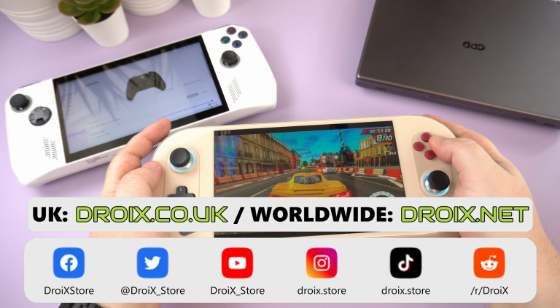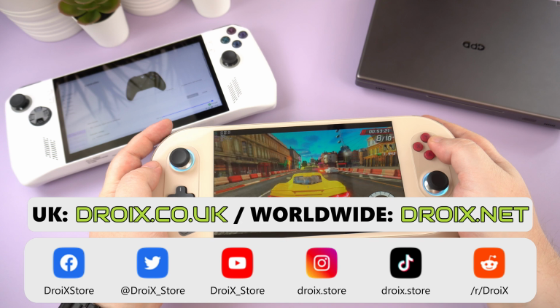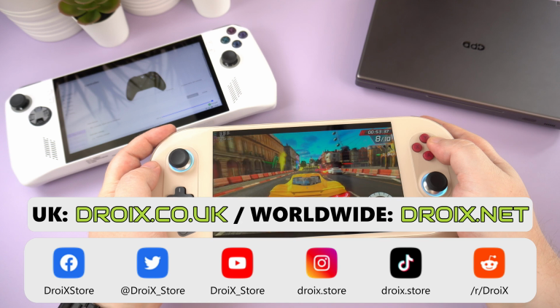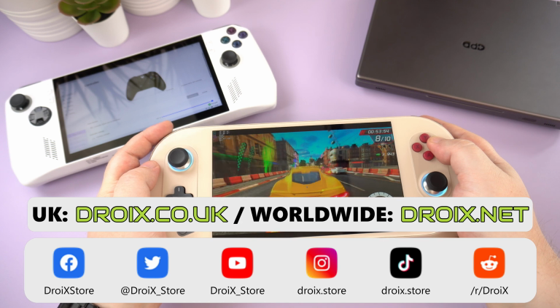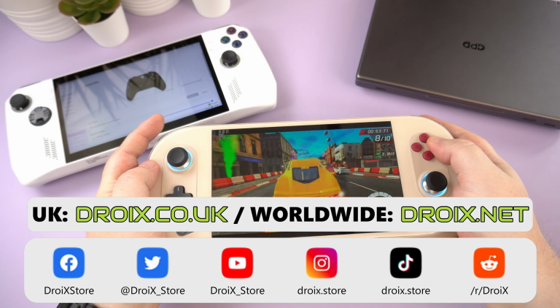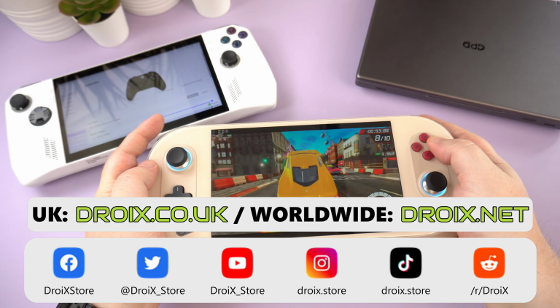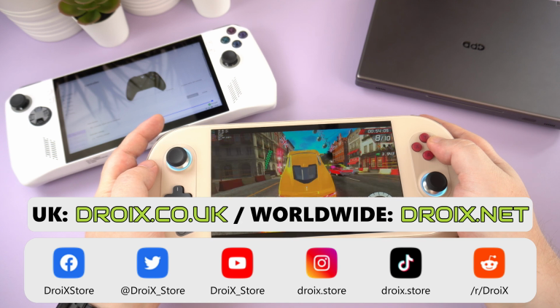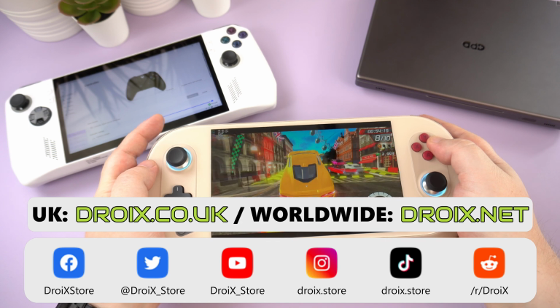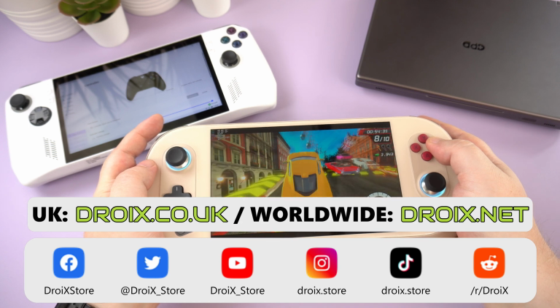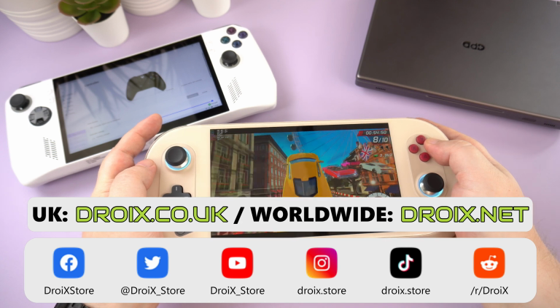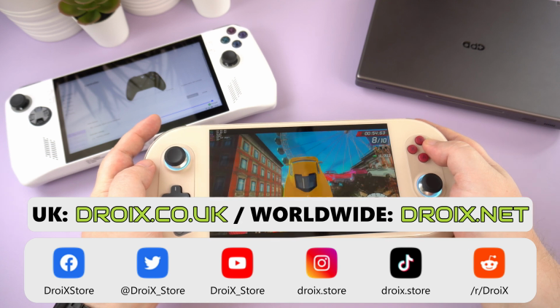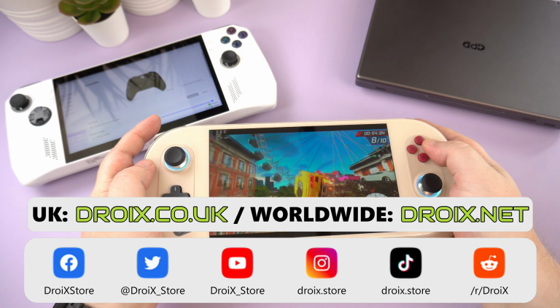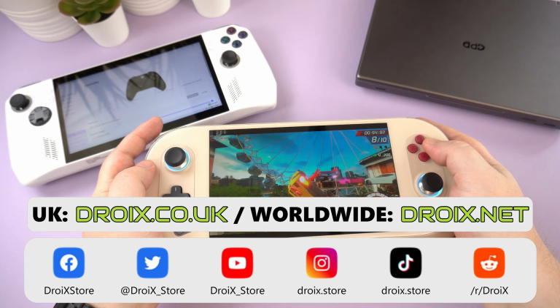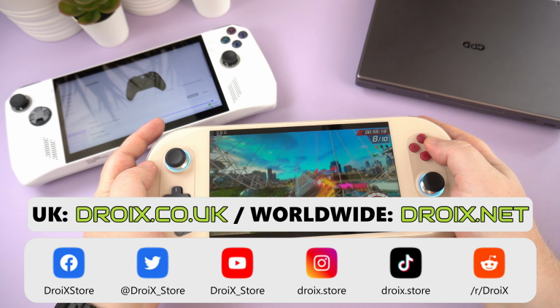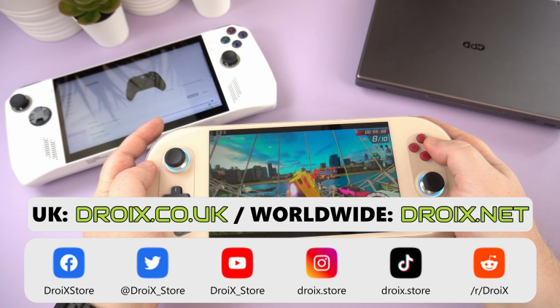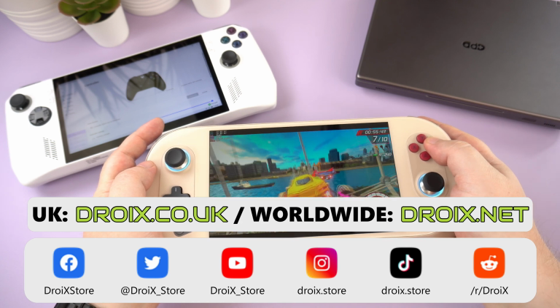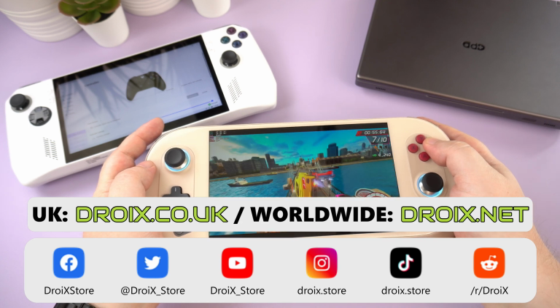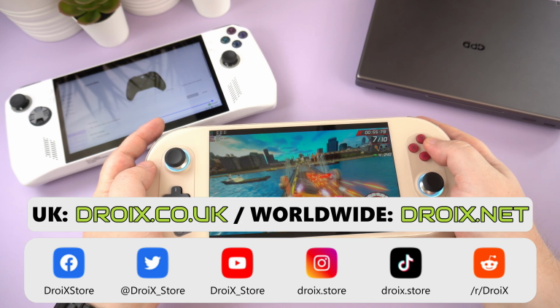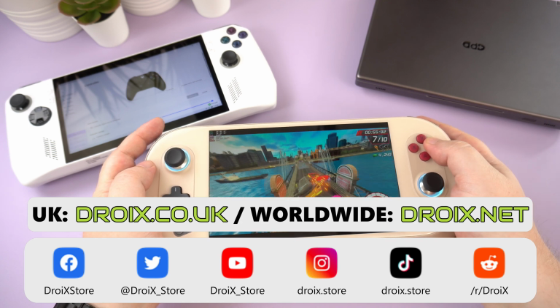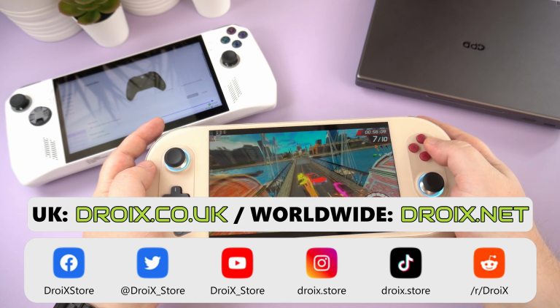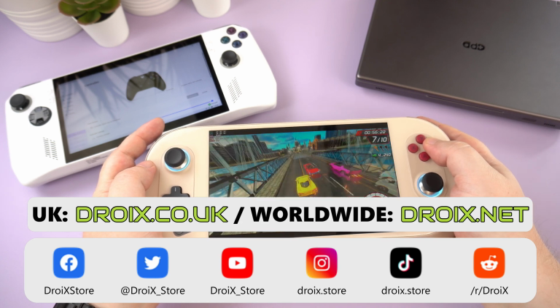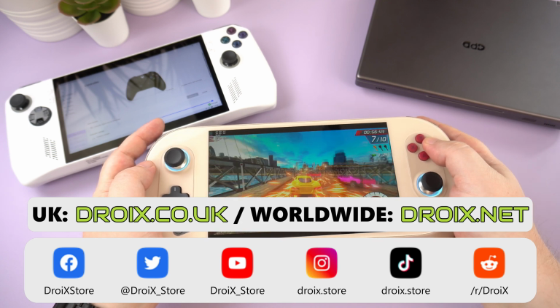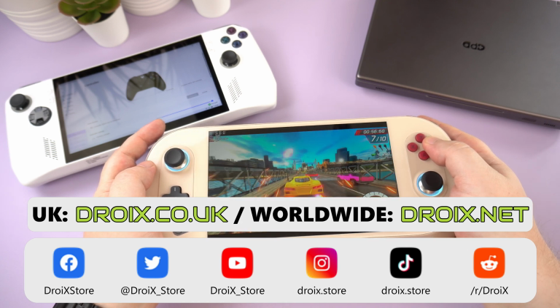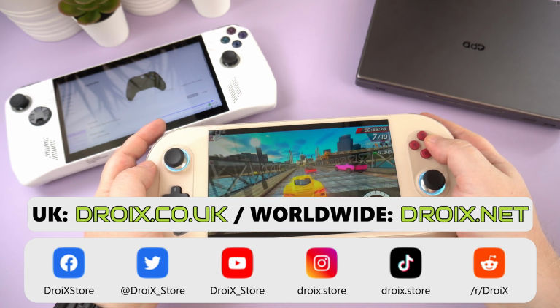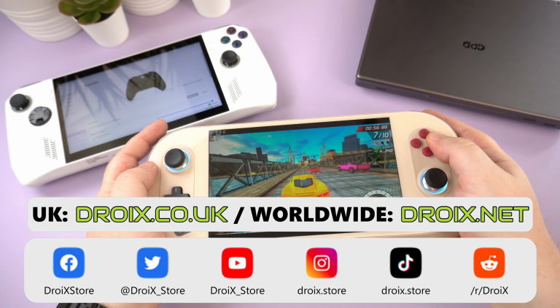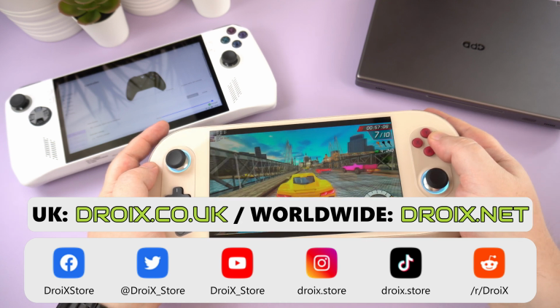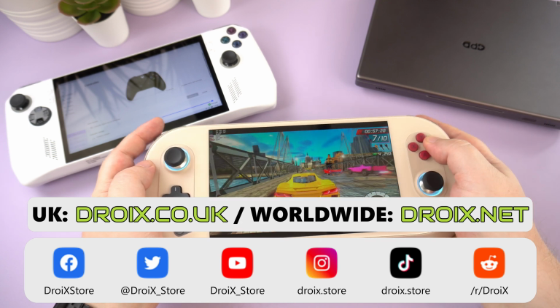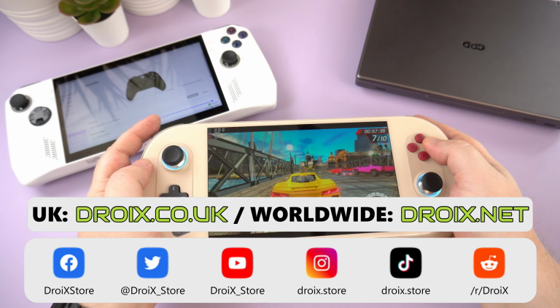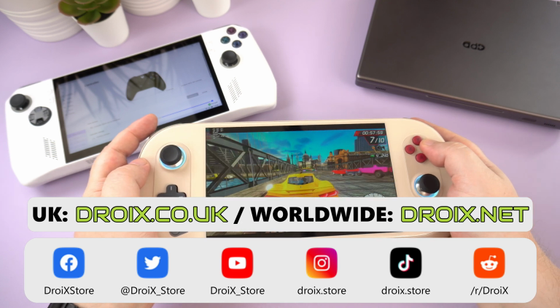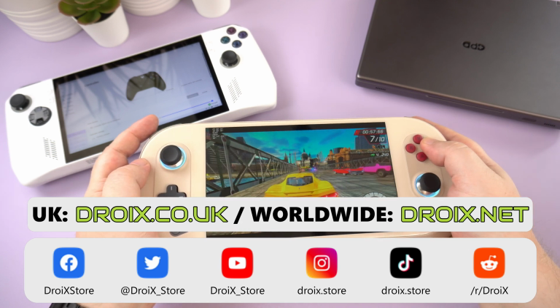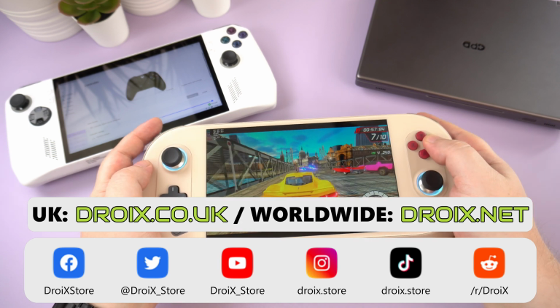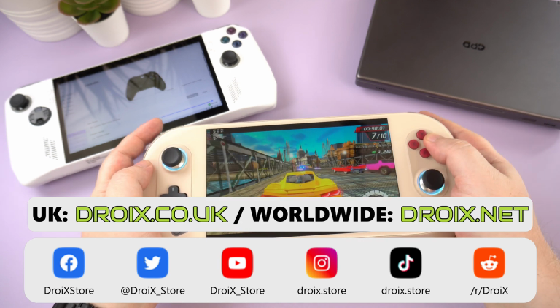Thanks for watching, don't forget to subscribe and like, and we hope to see you back in our next video.